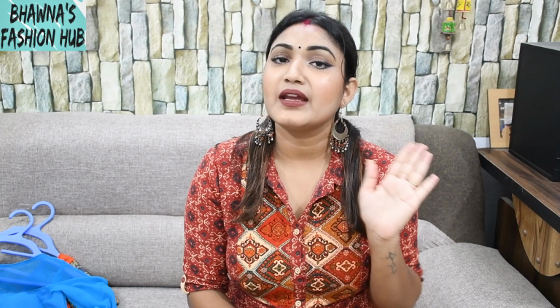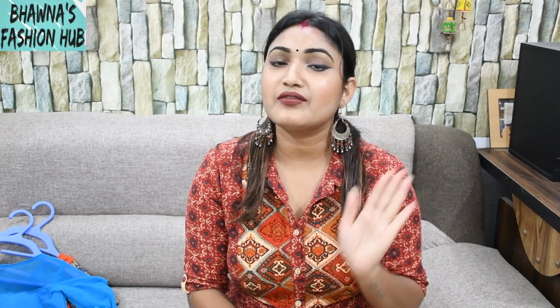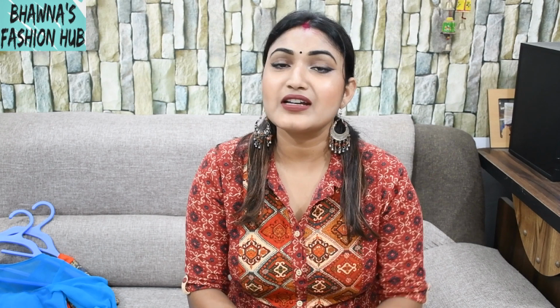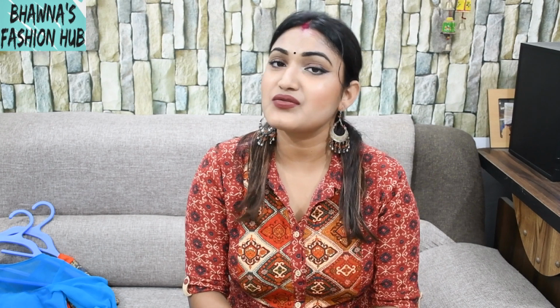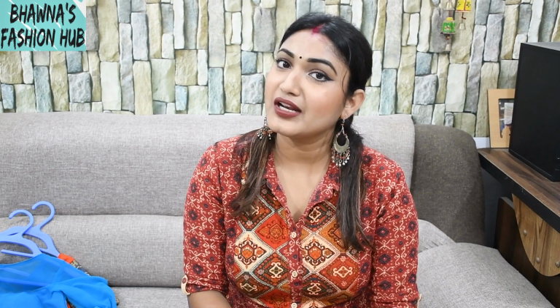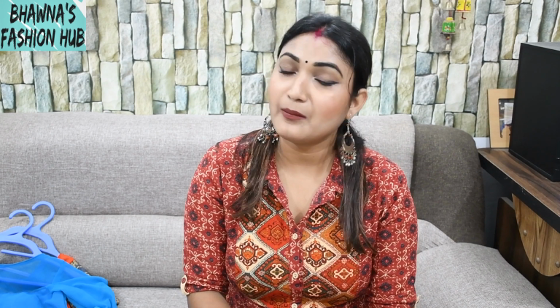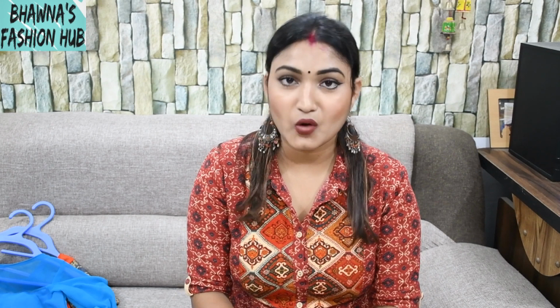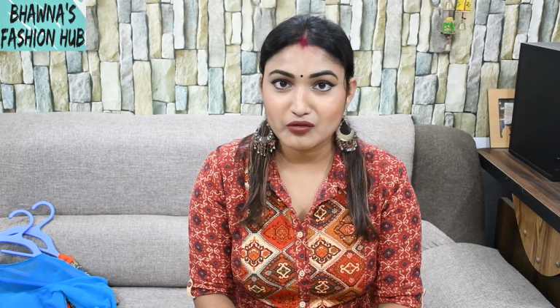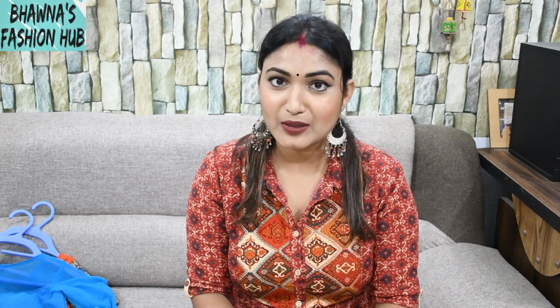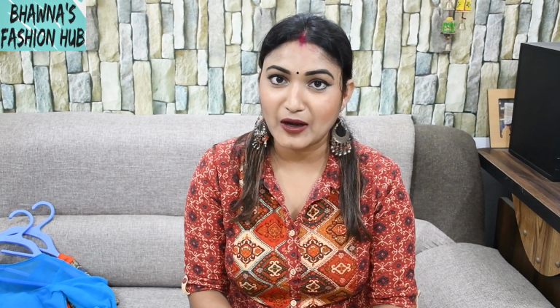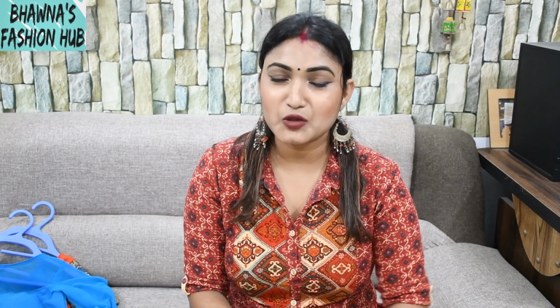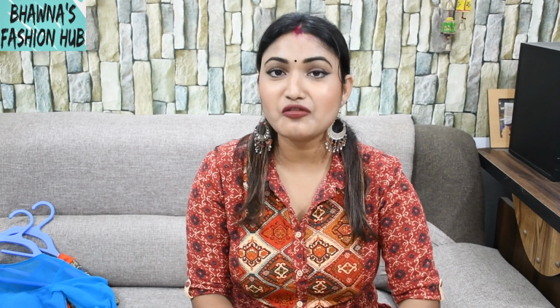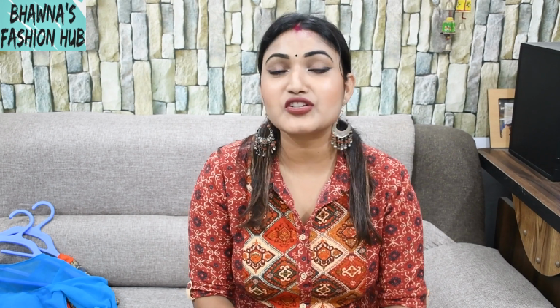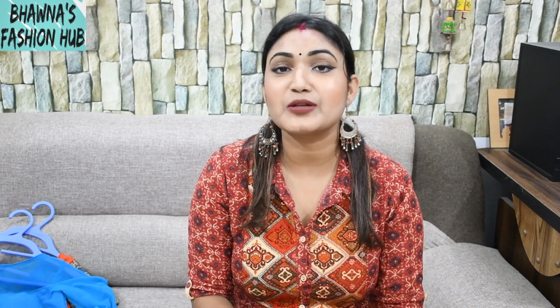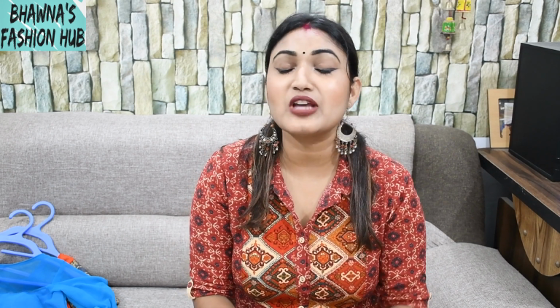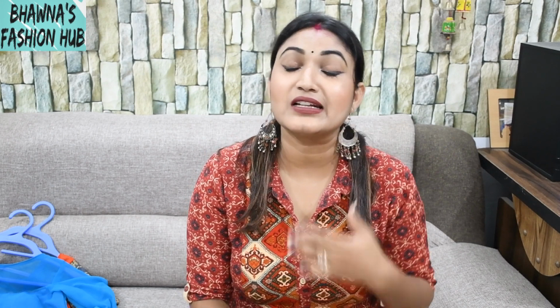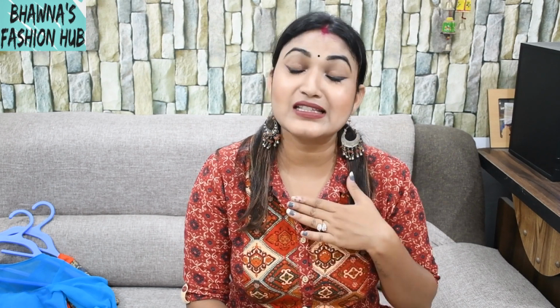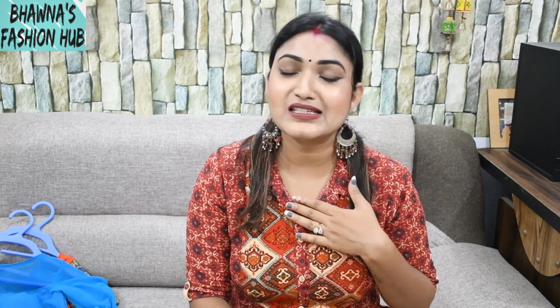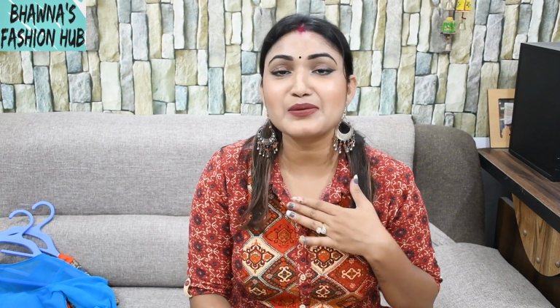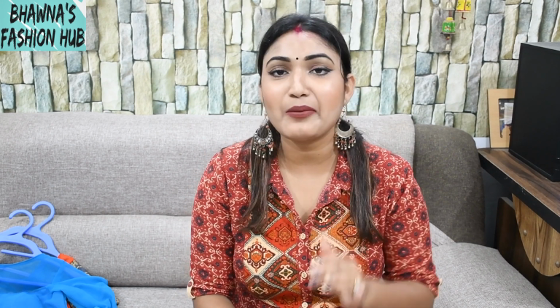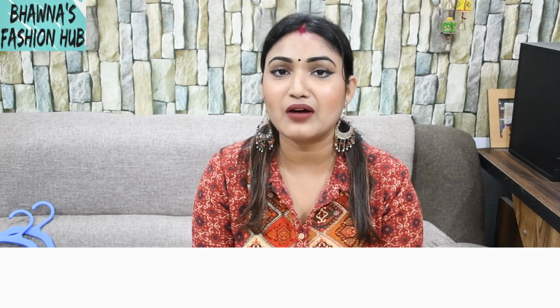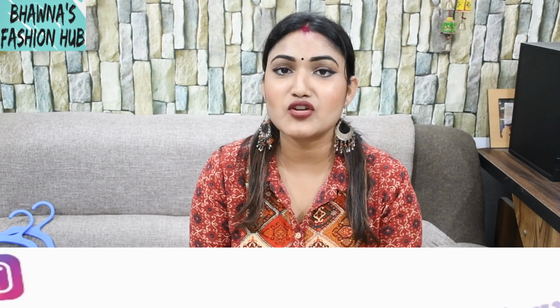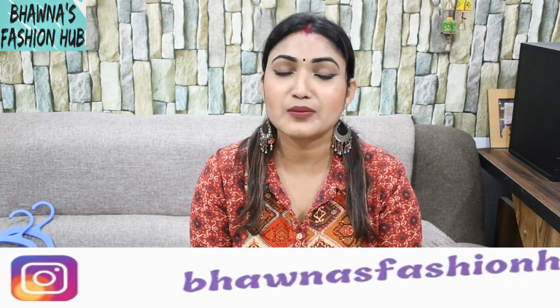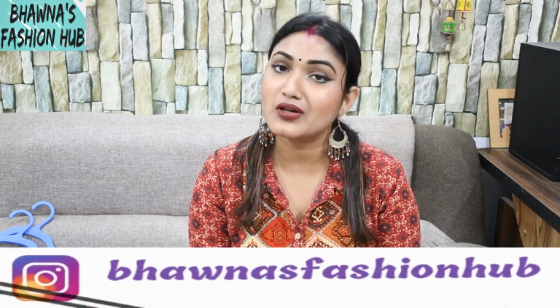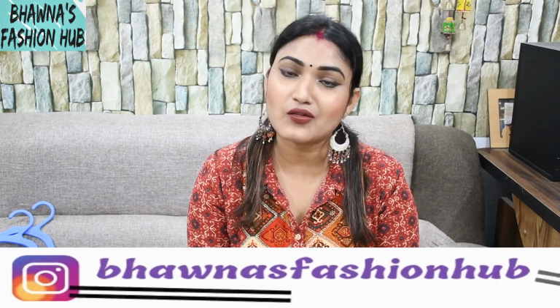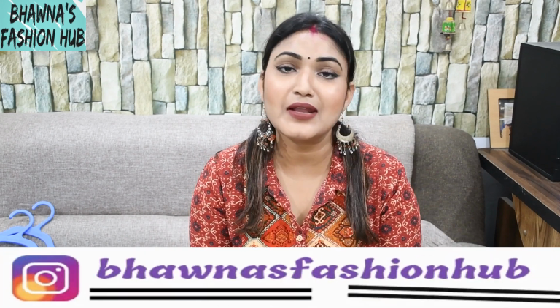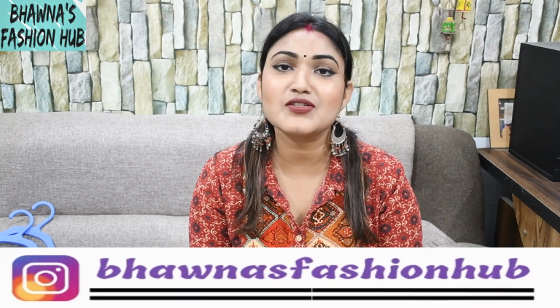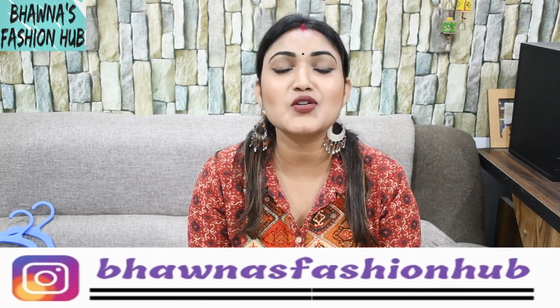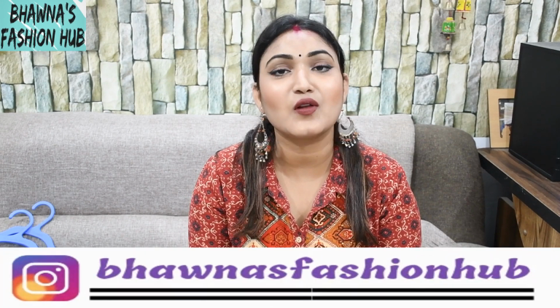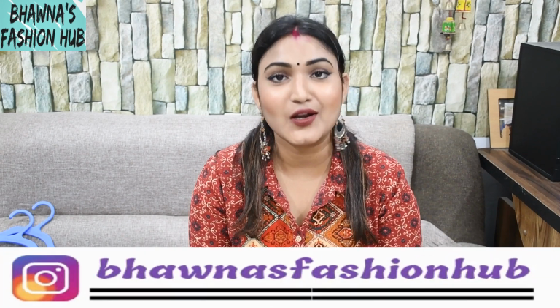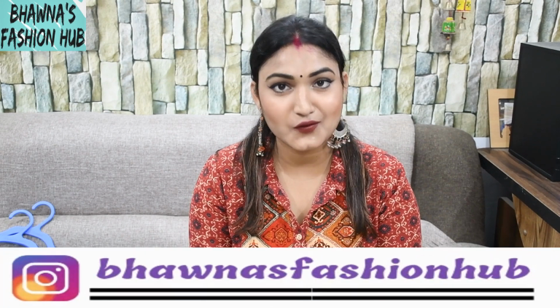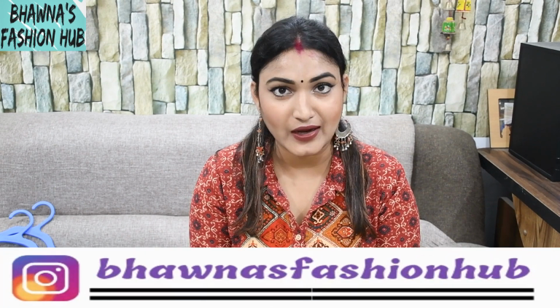Hey friends, welcome or welcome back to my fashion channel. This is me Bhavna Shamban and I really wish you all are doing fine.